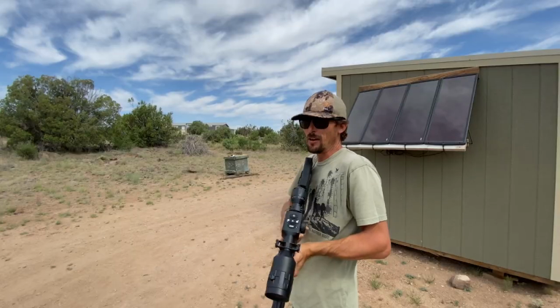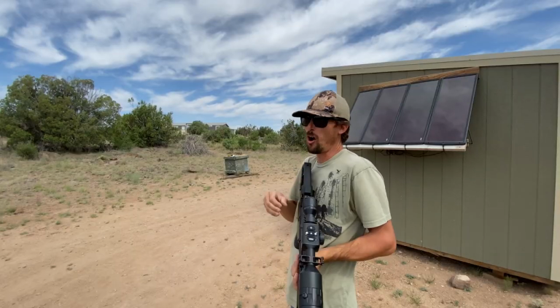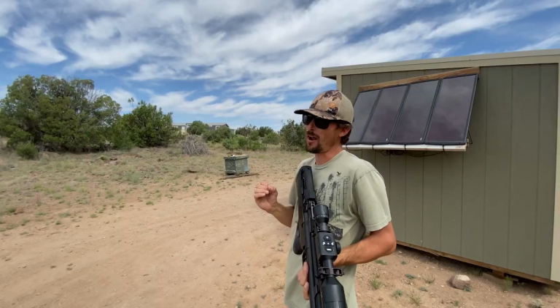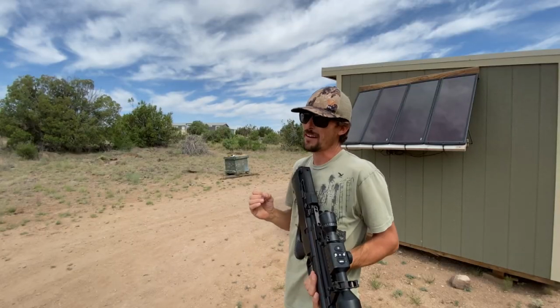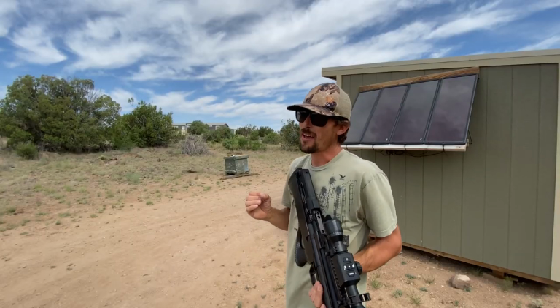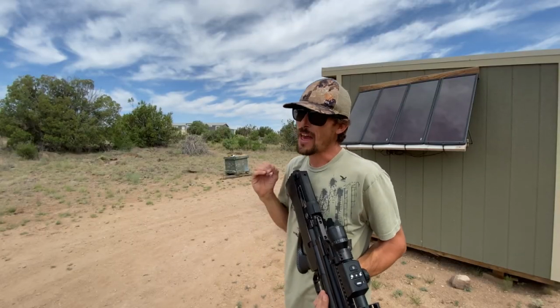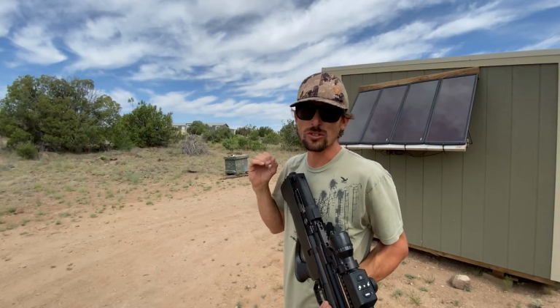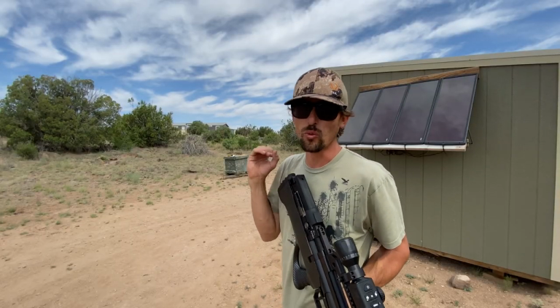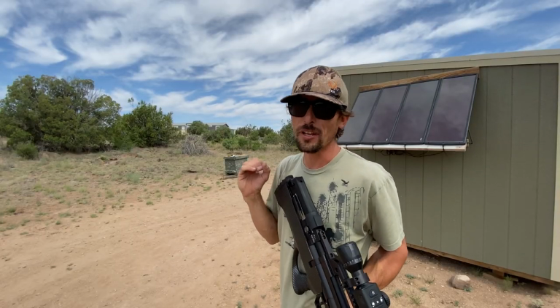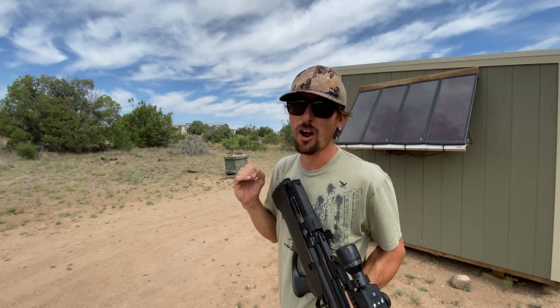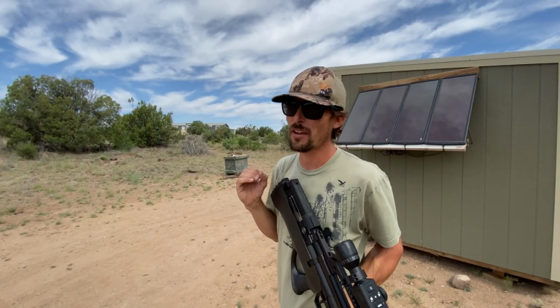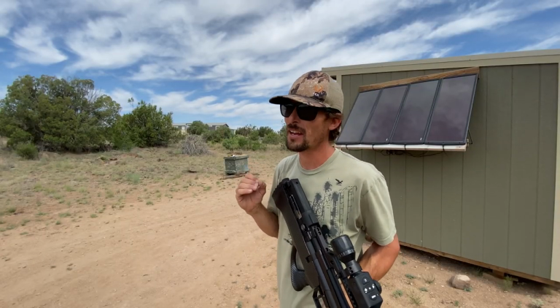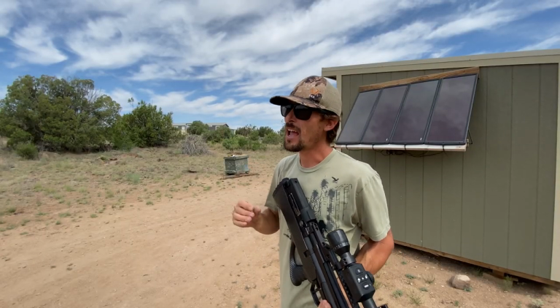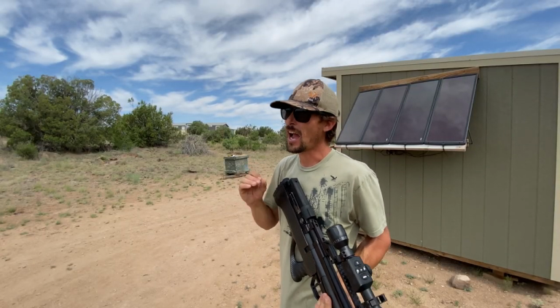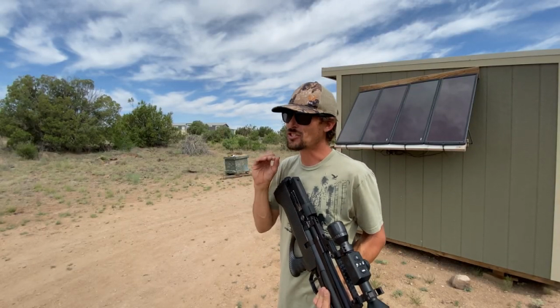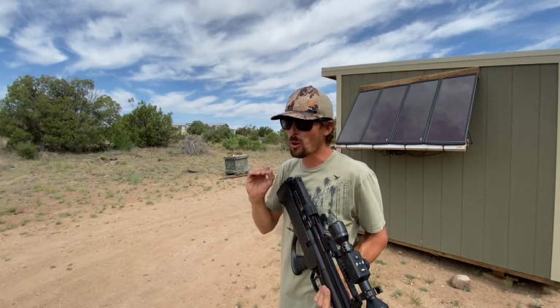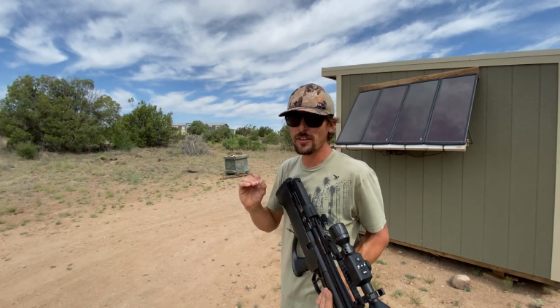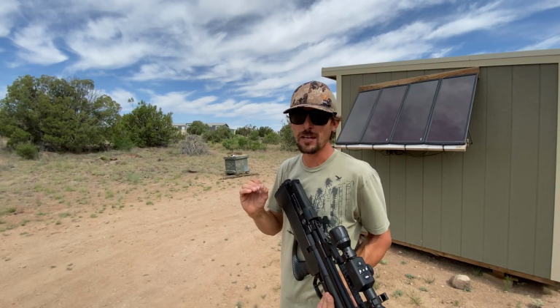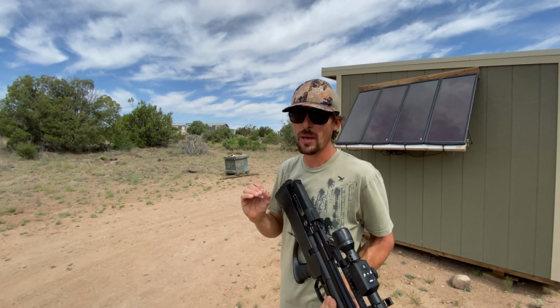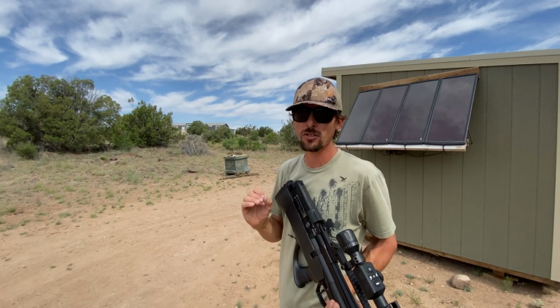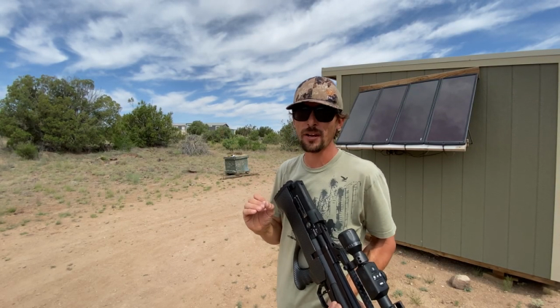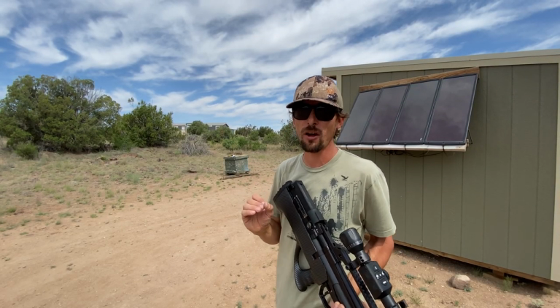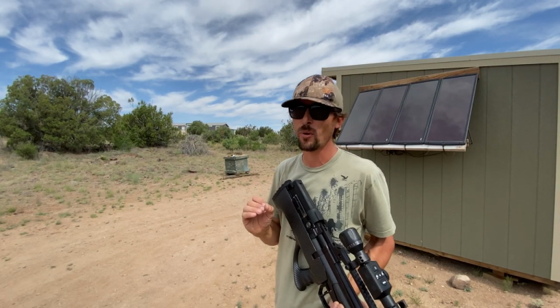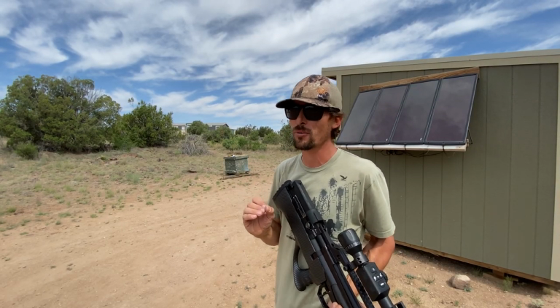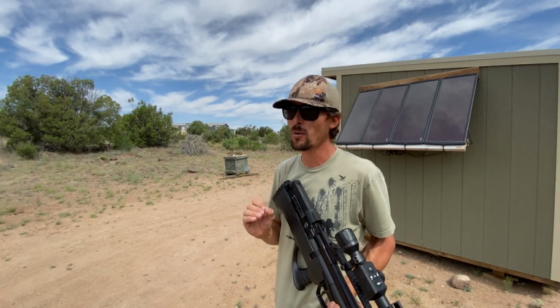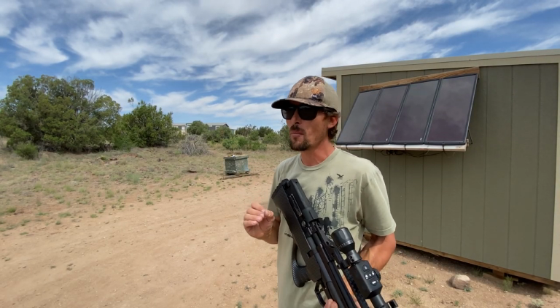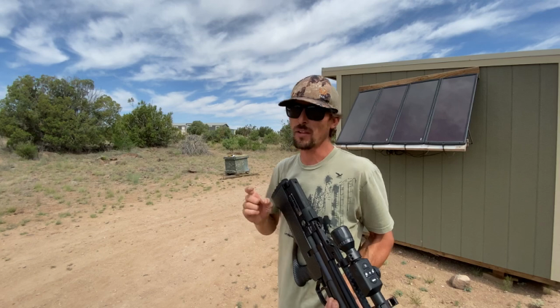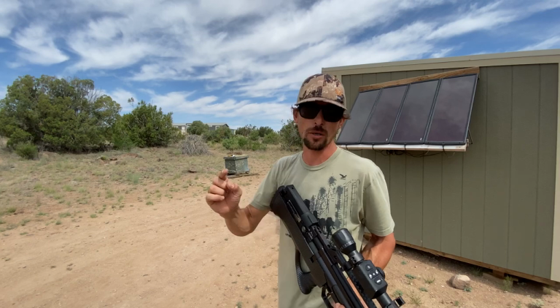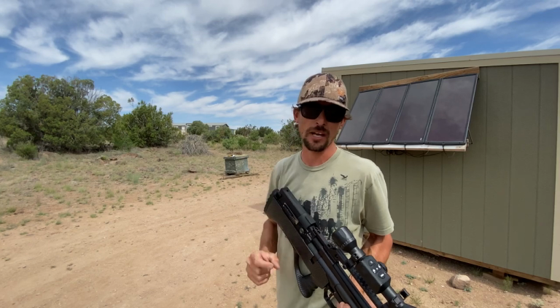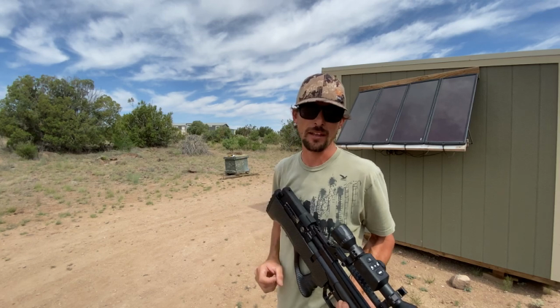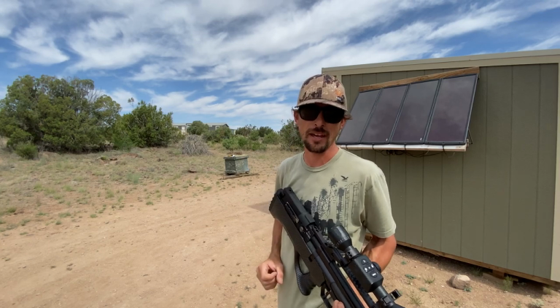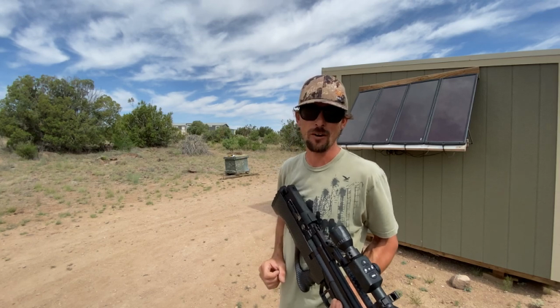That was a really hard hit. I don't think it penetrated all the way through, but let's go check that thing out.